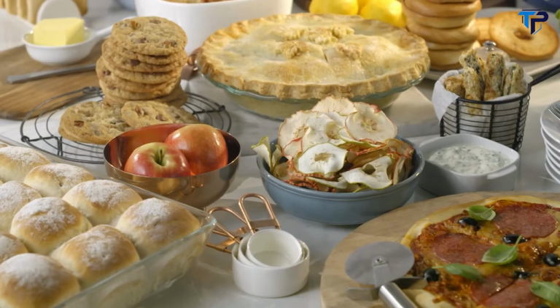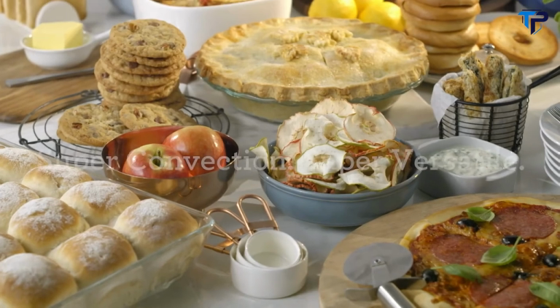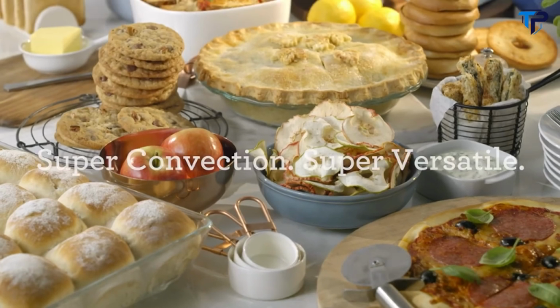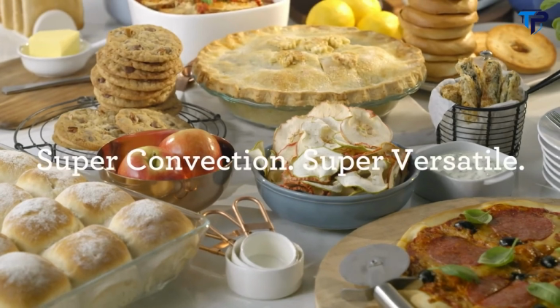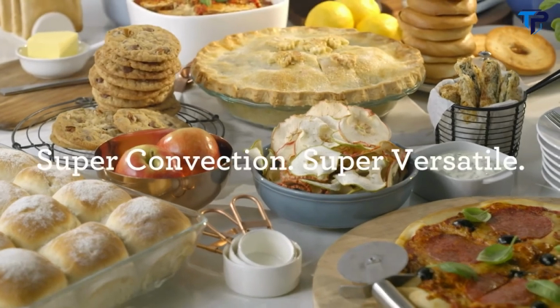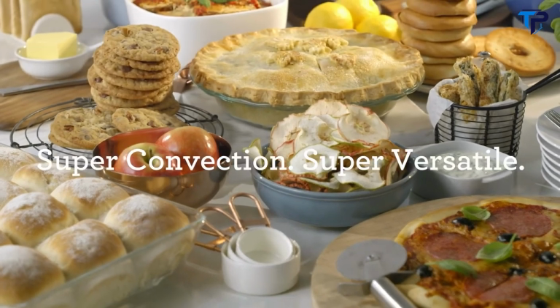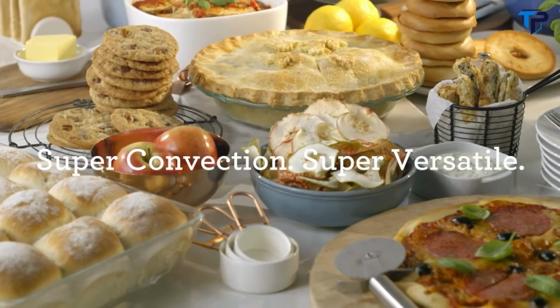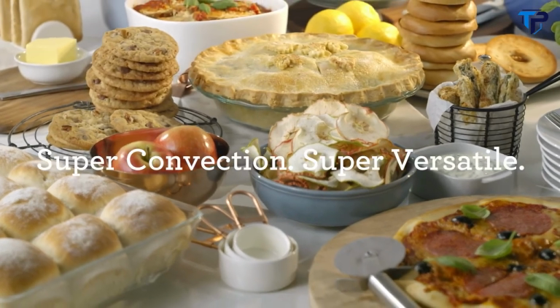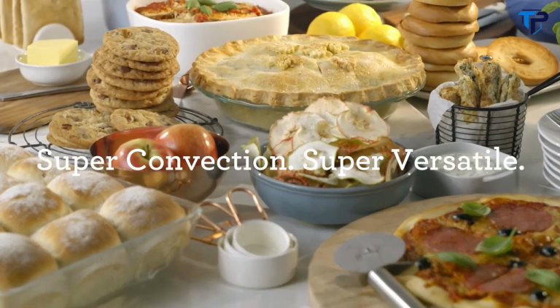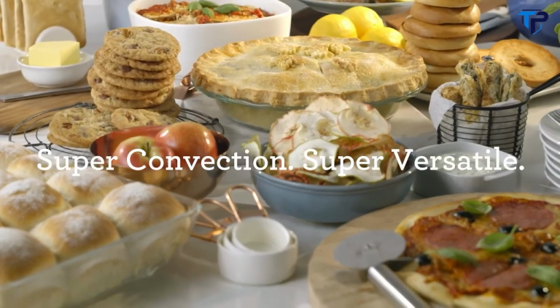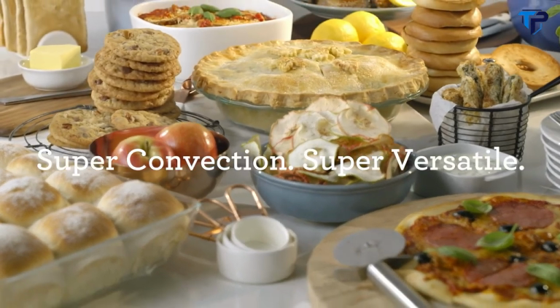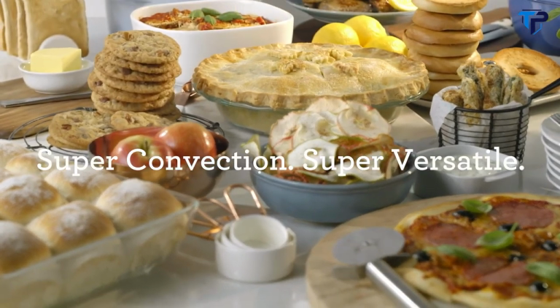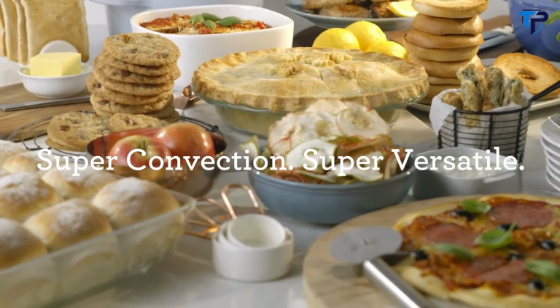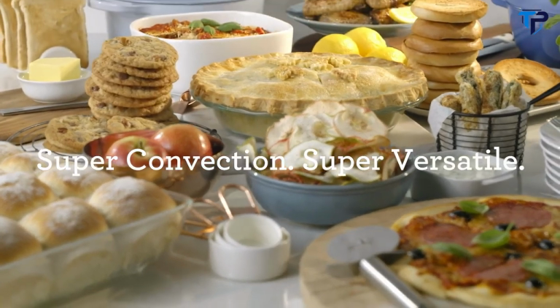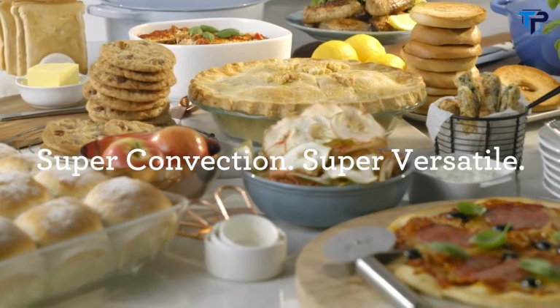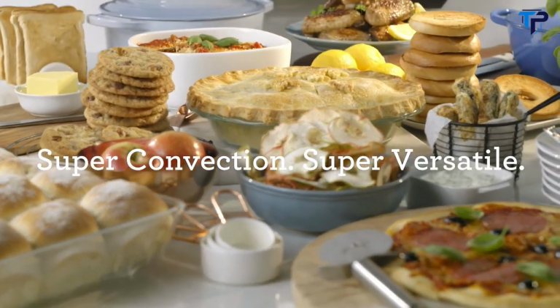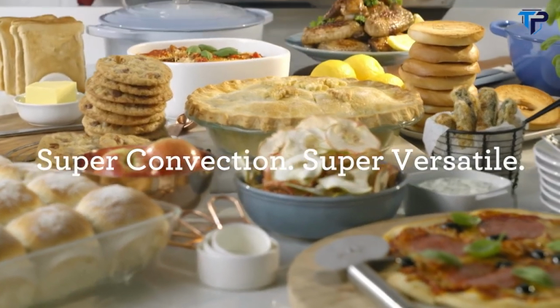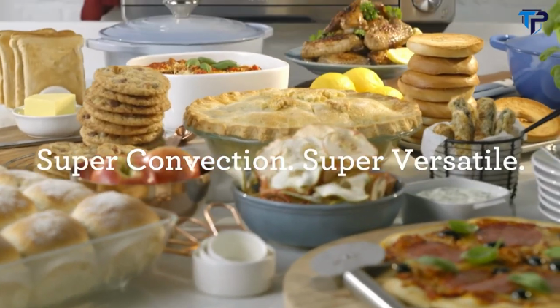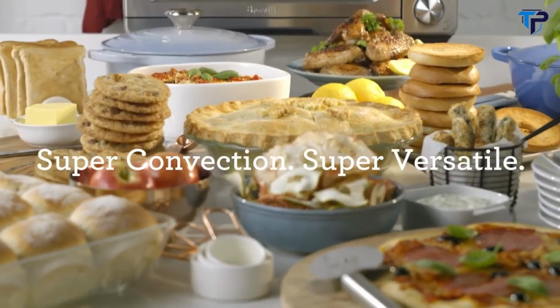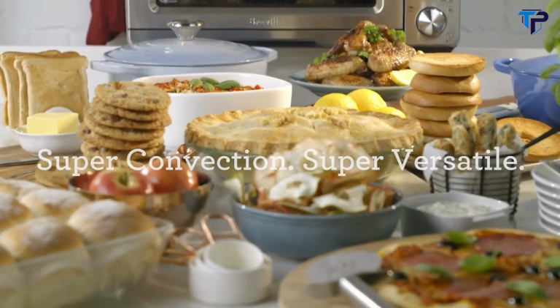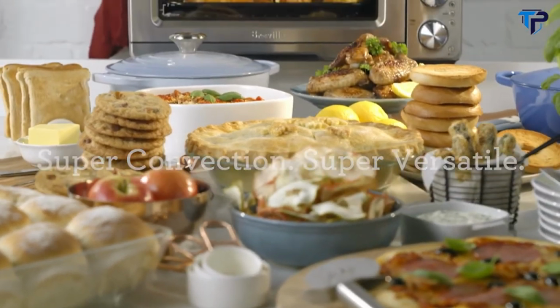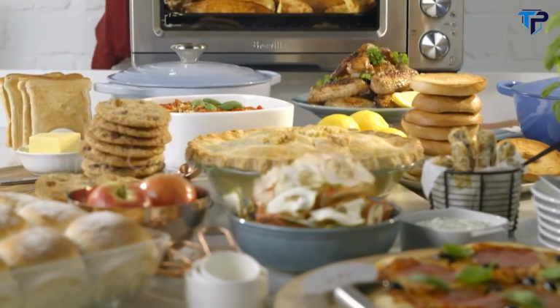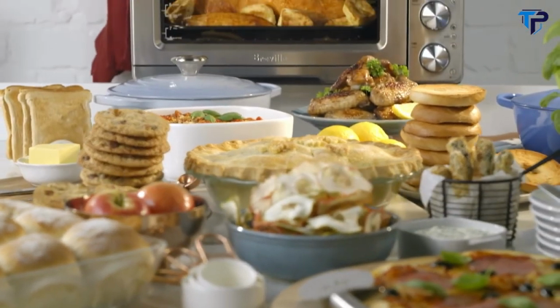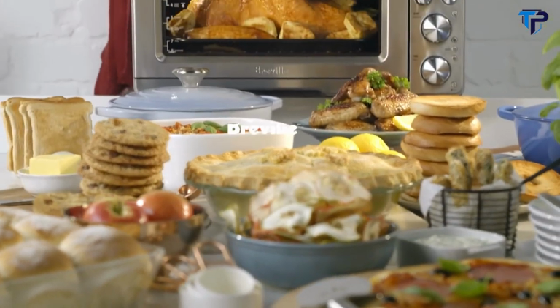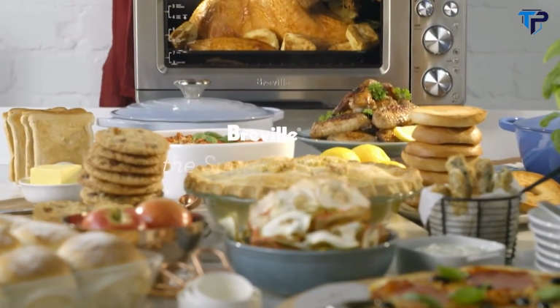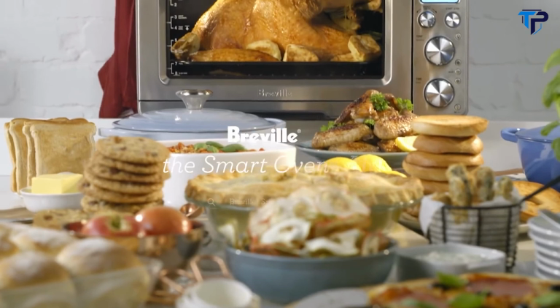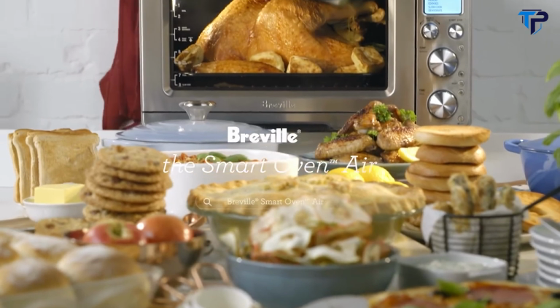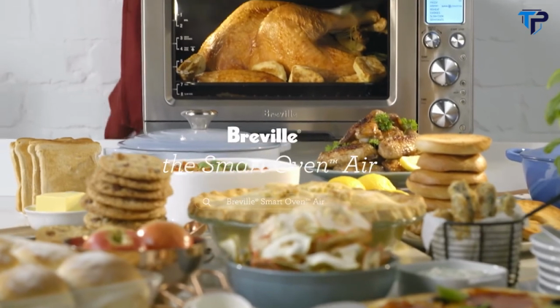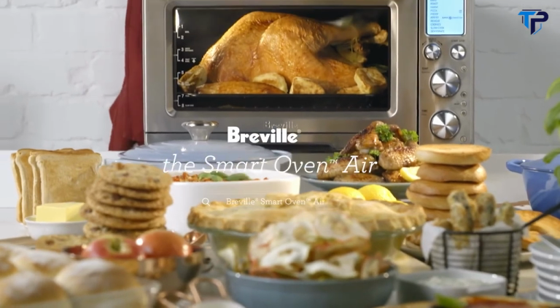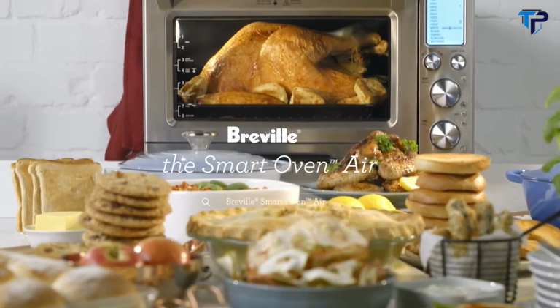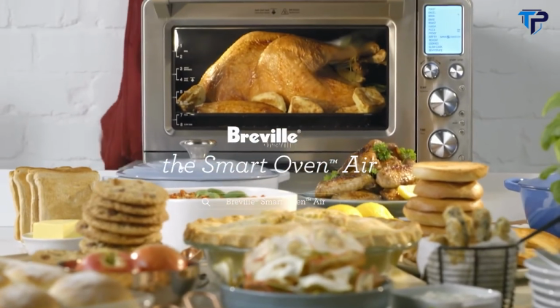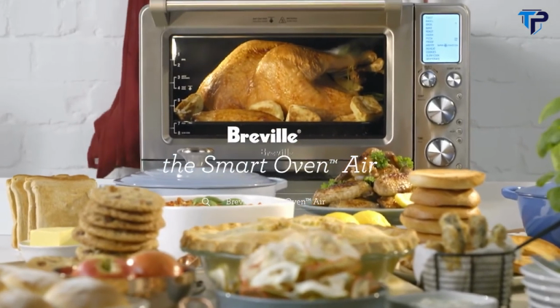With super convection and more functions, it quite simply is my super-powered countertop hero.